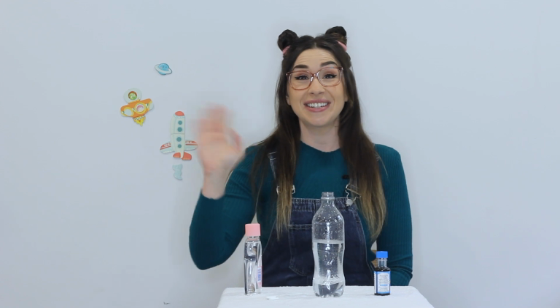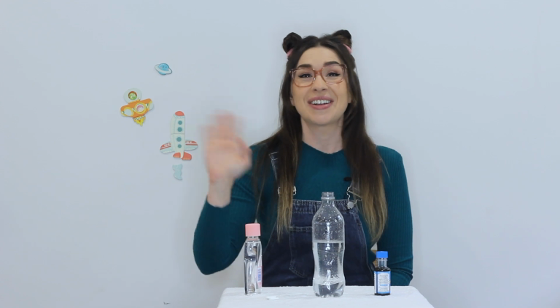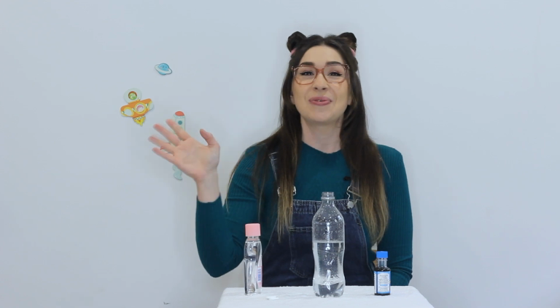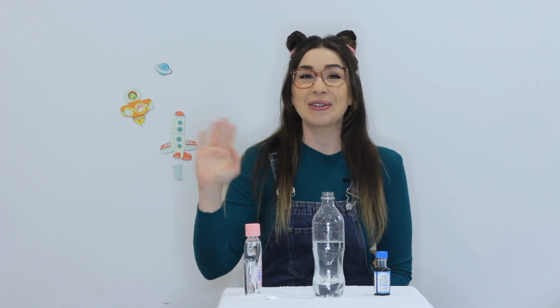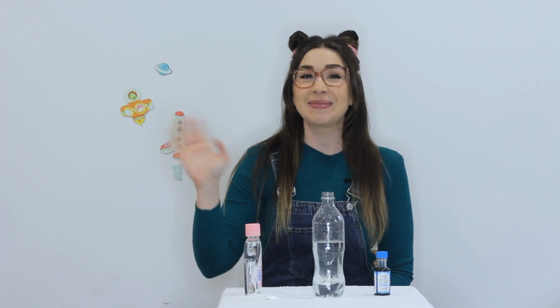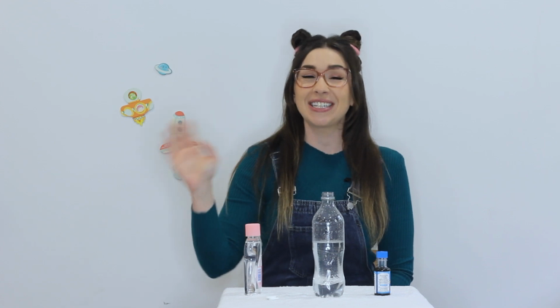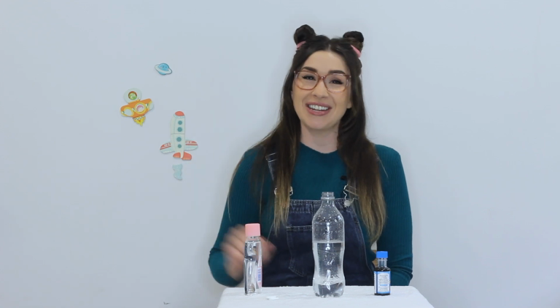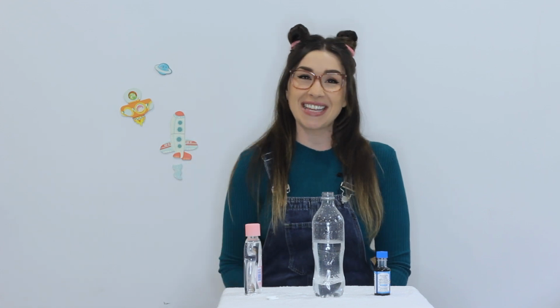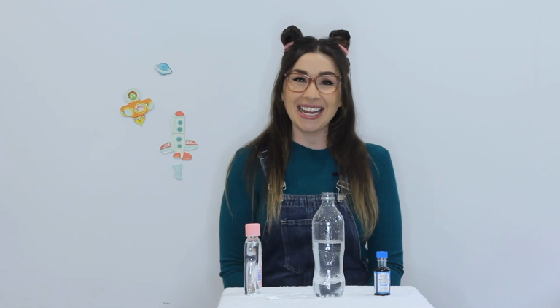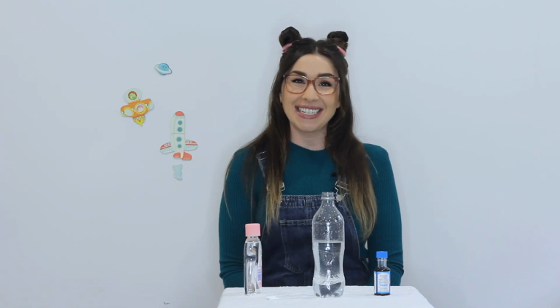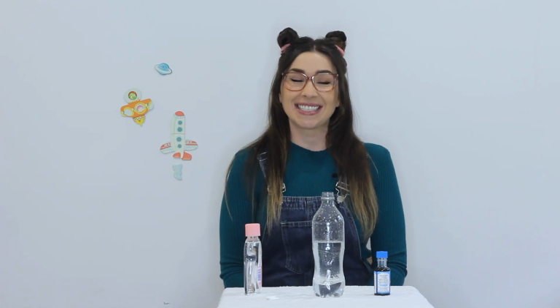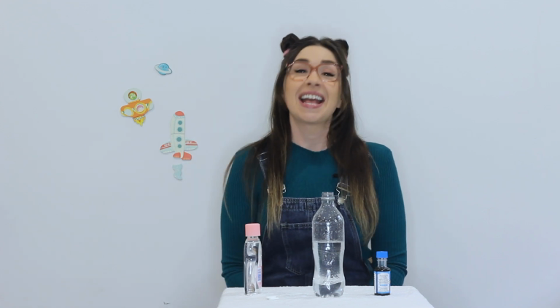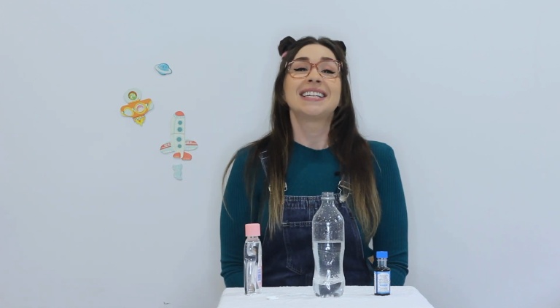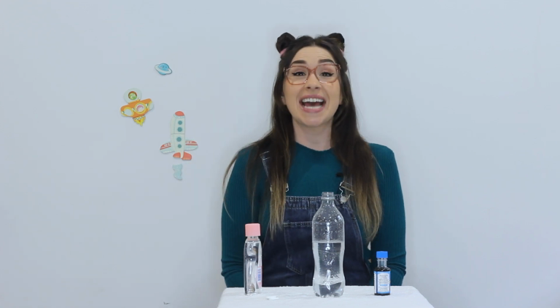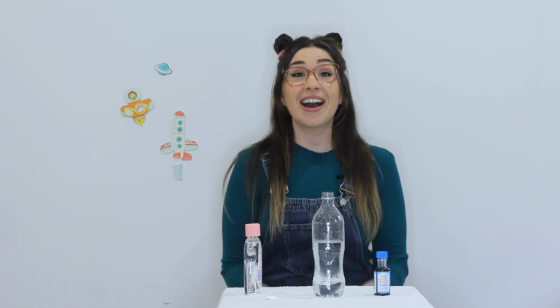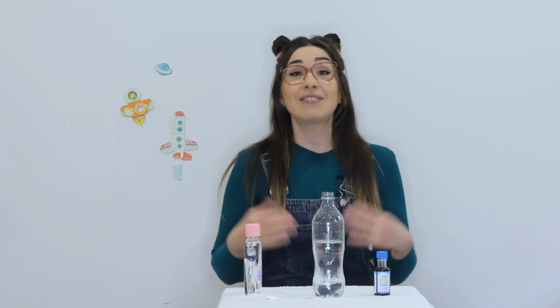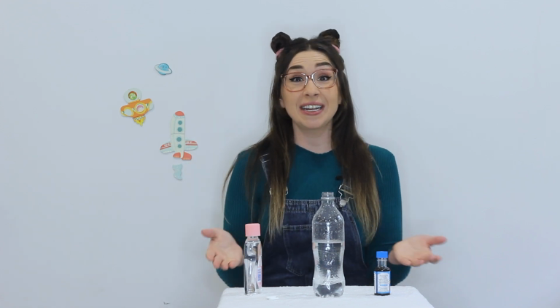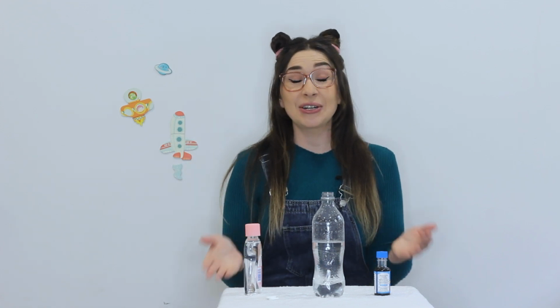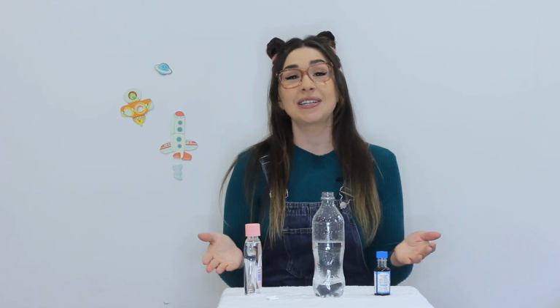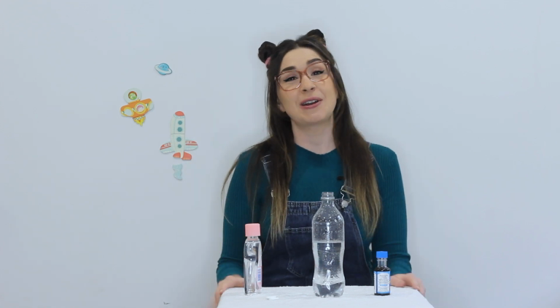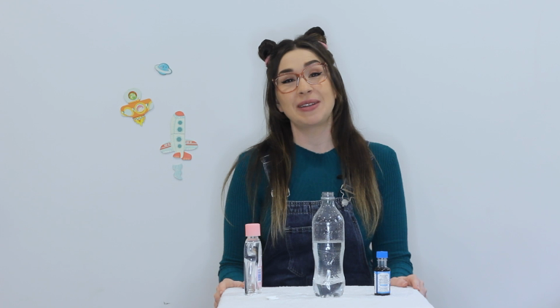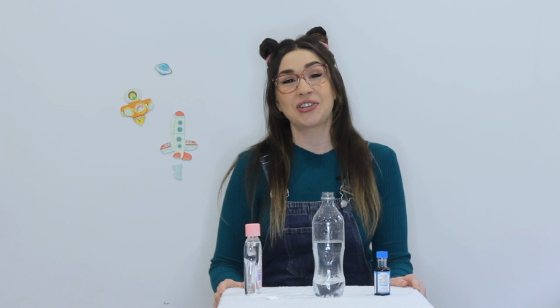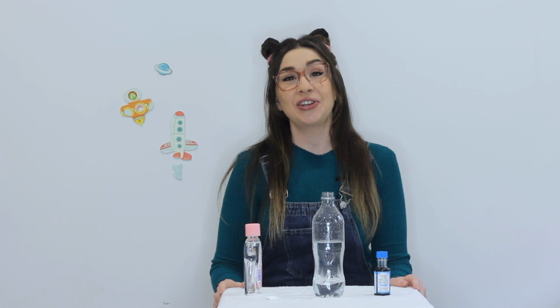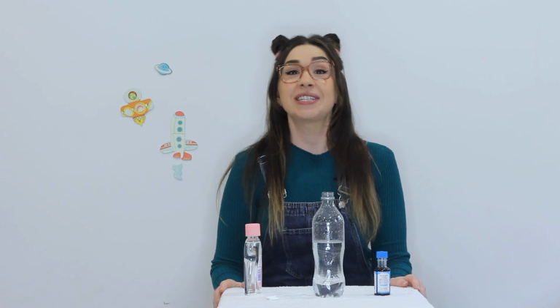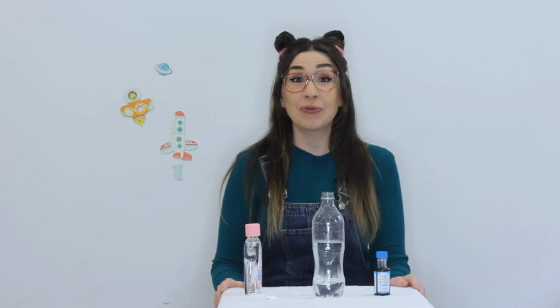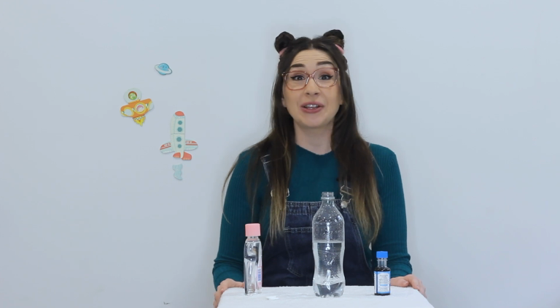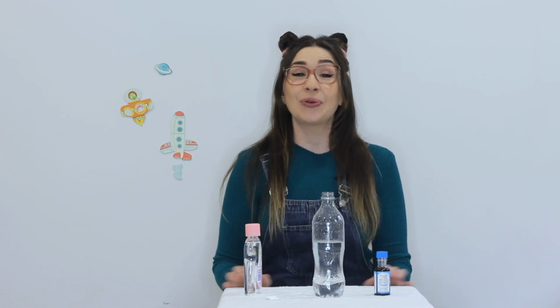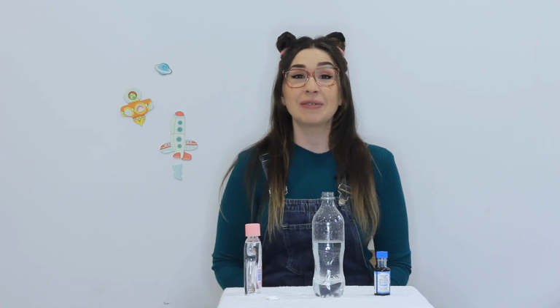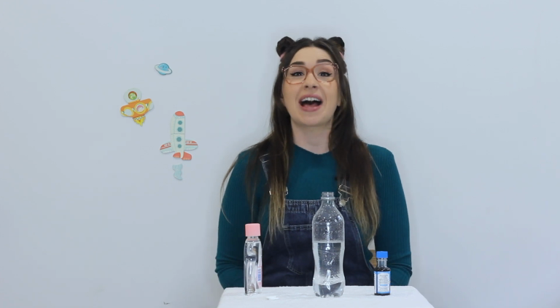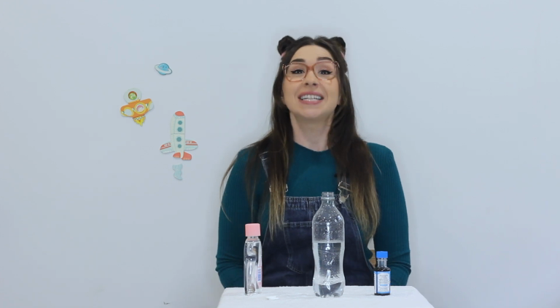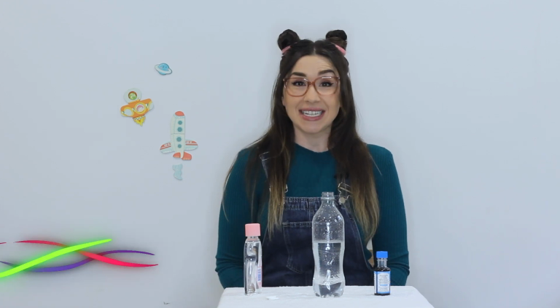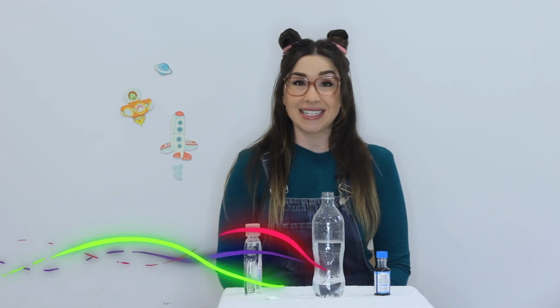Hello, welcome to Learning with Katie. Today I have a really cool experiment to show you to help you learn all about density.